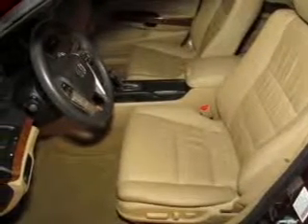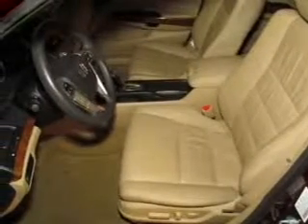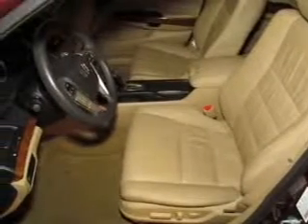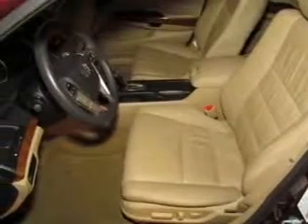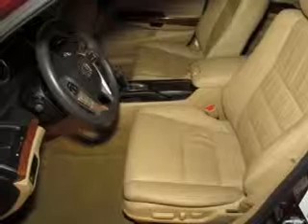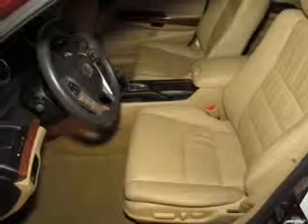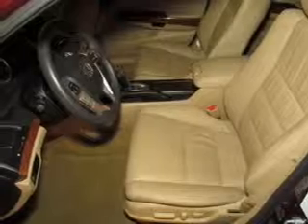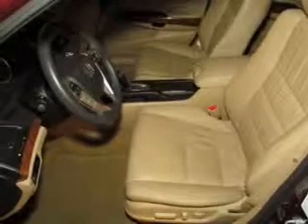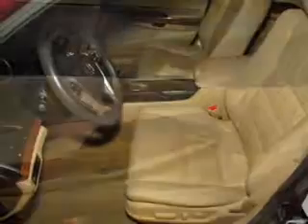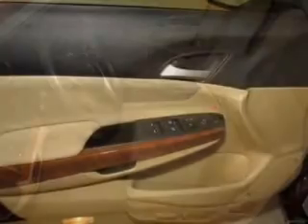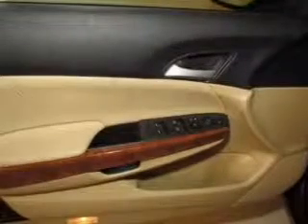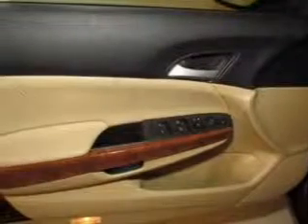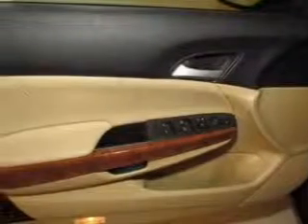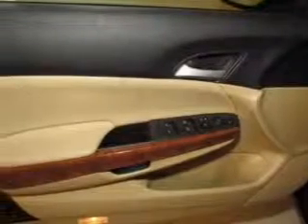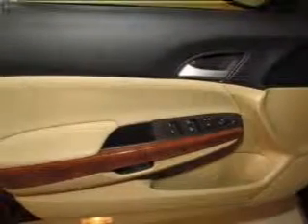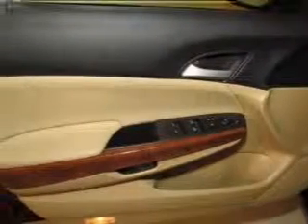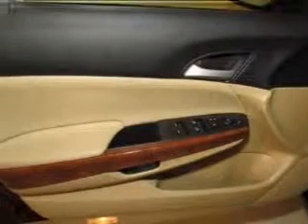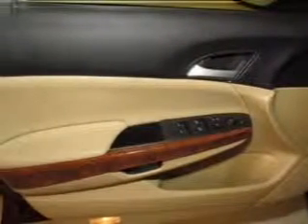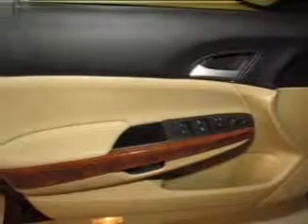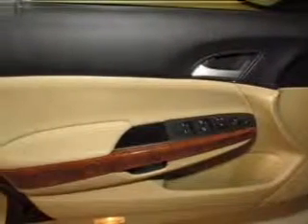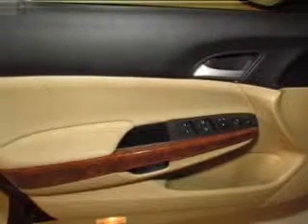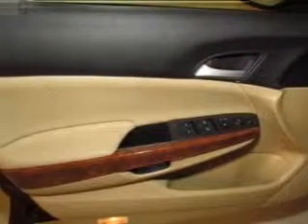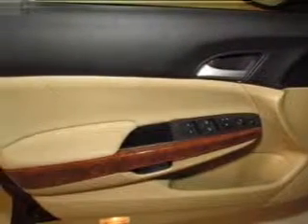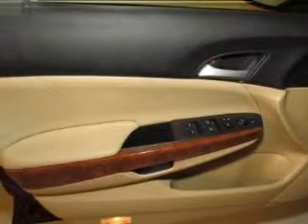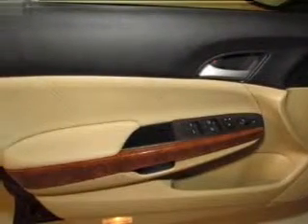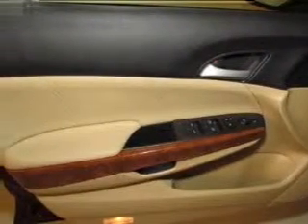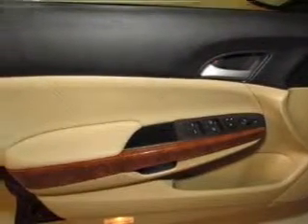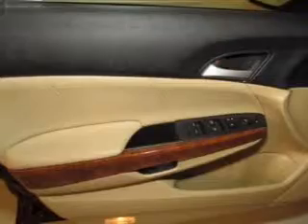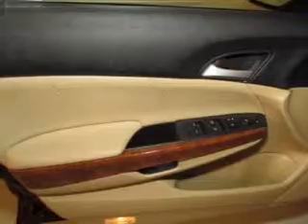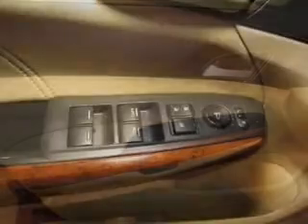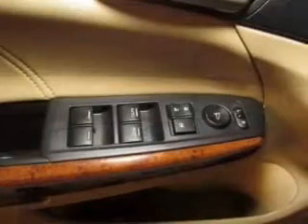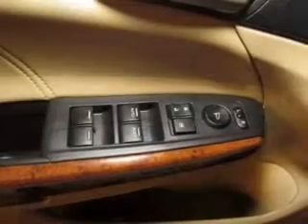The anti-lock braking system will help deliver you safely to your destination. Indulge in the comfort of heated seats. The sunroof lets fresh air in.